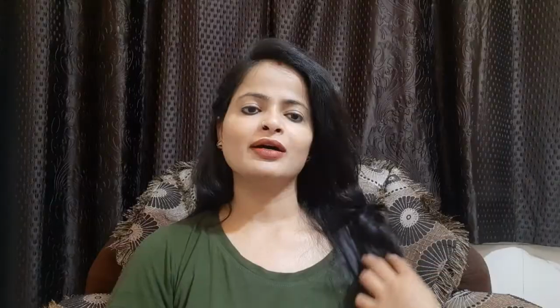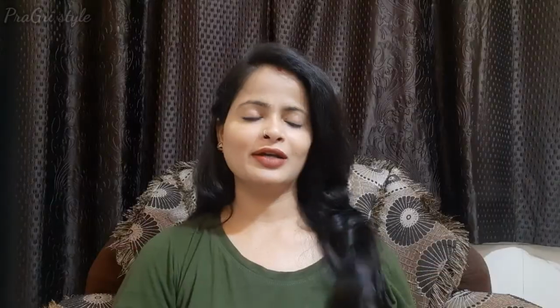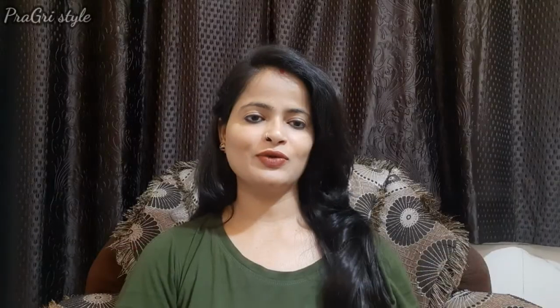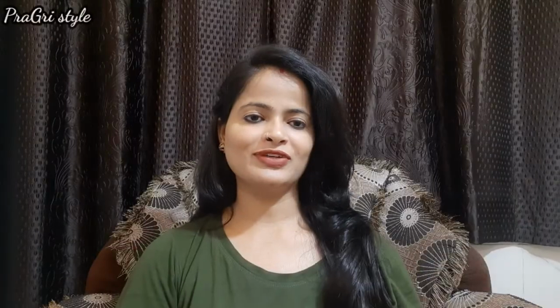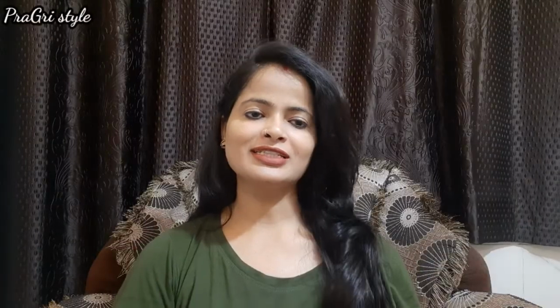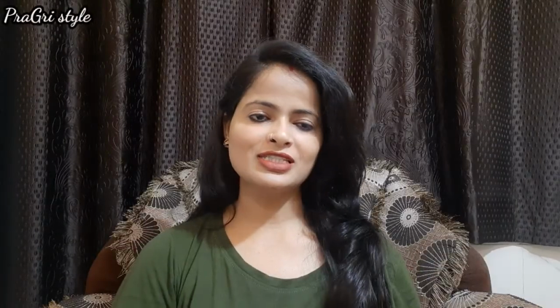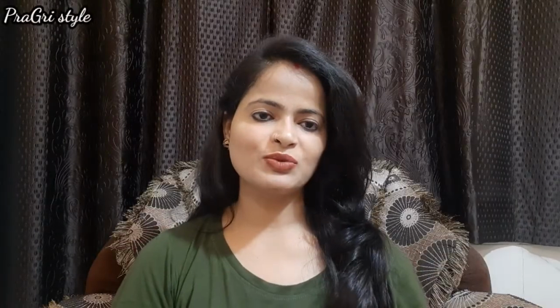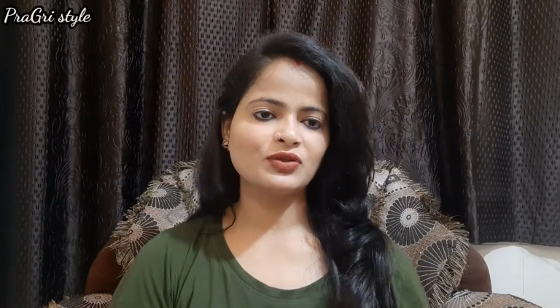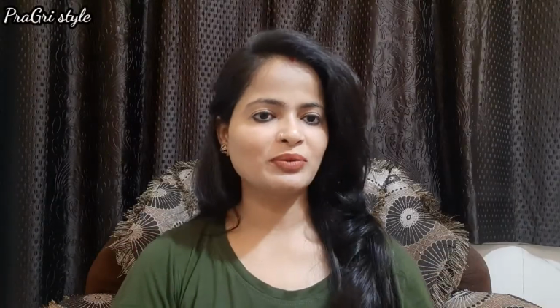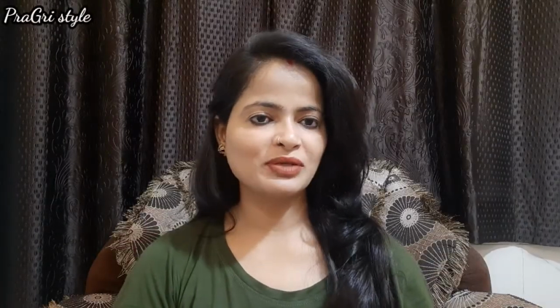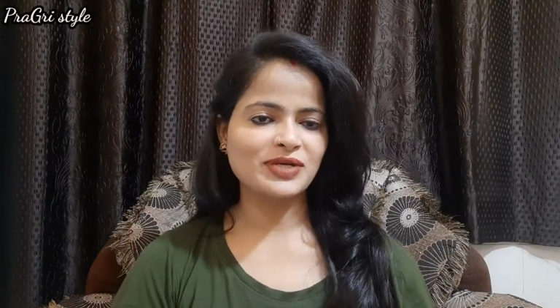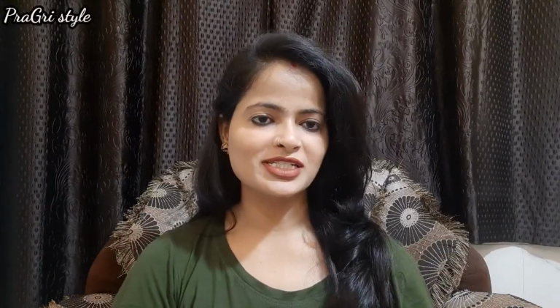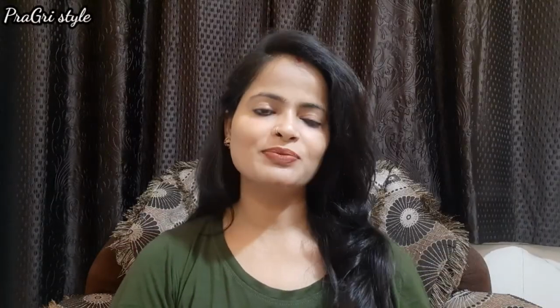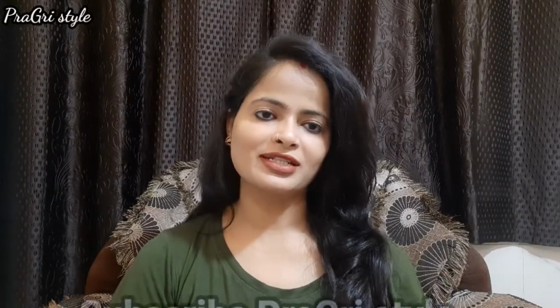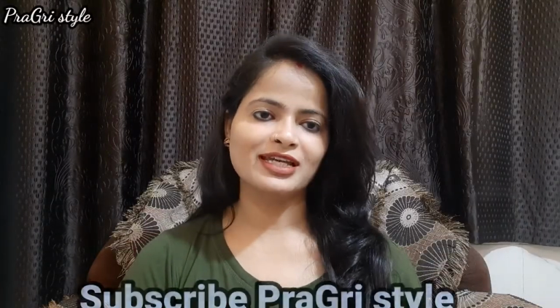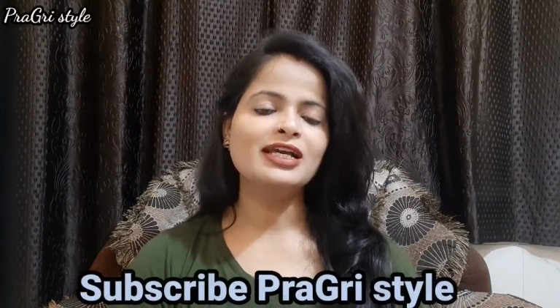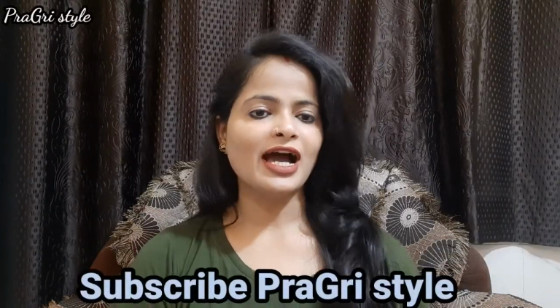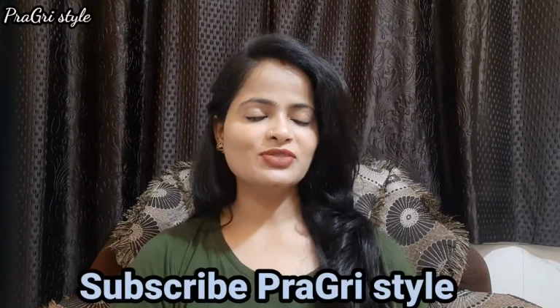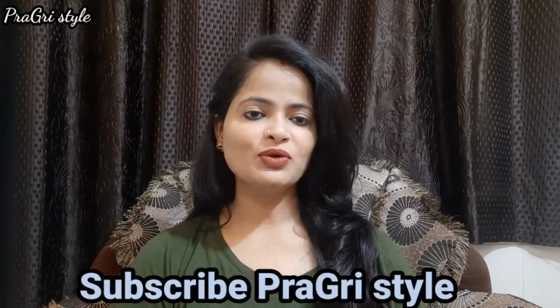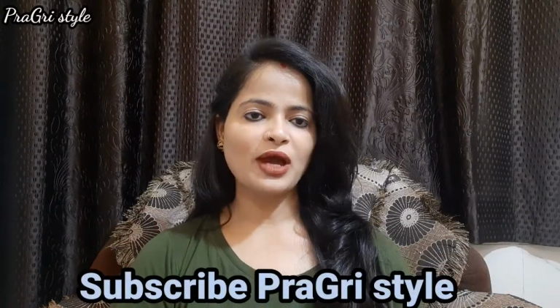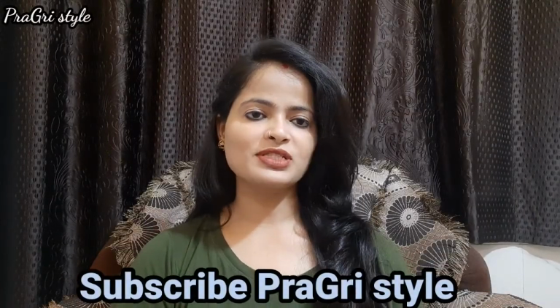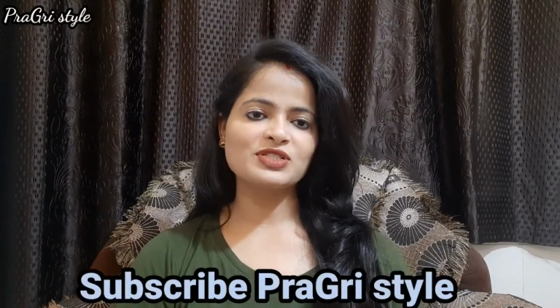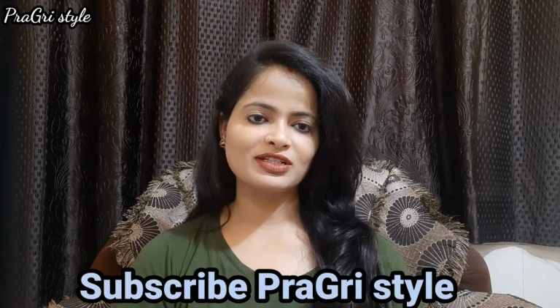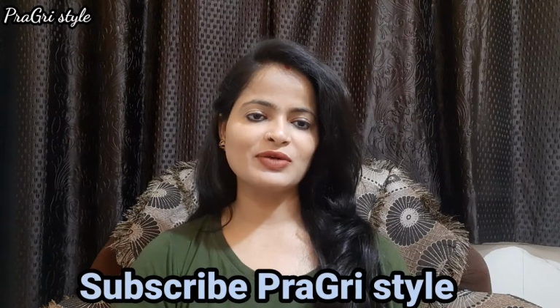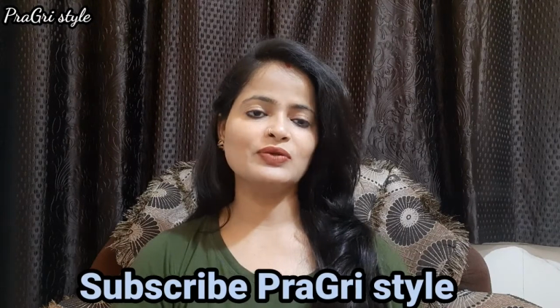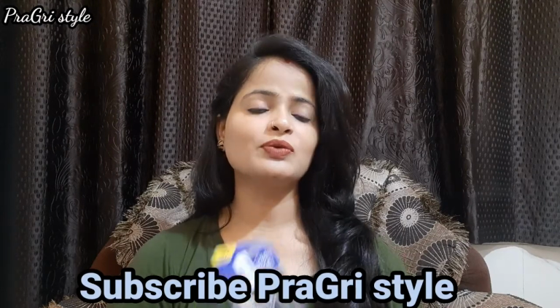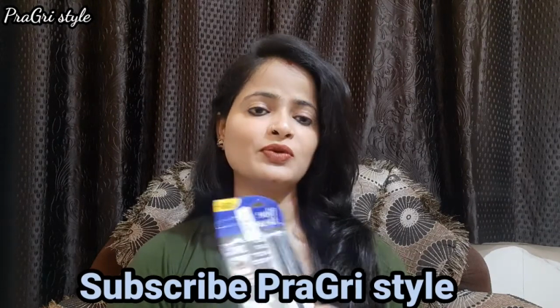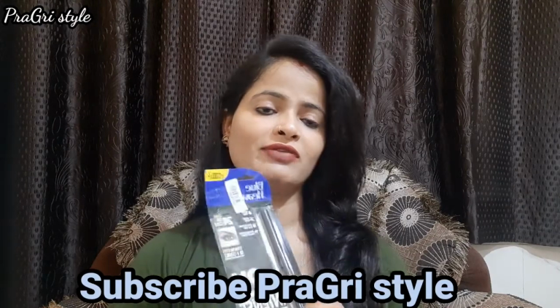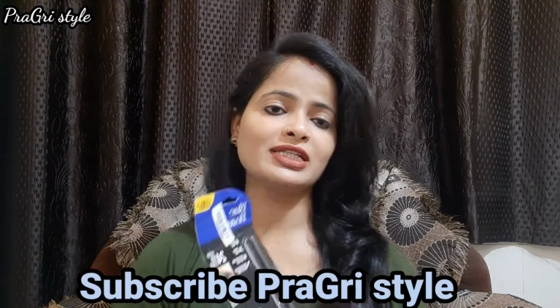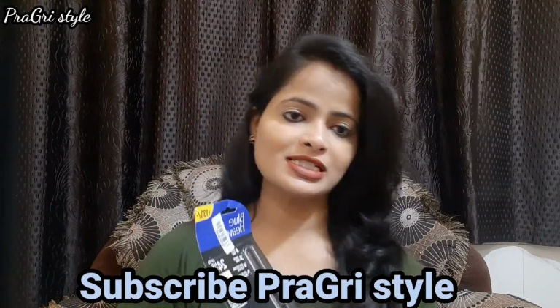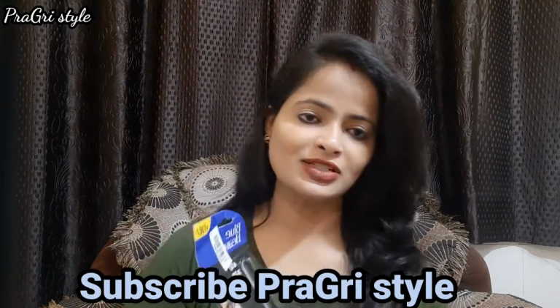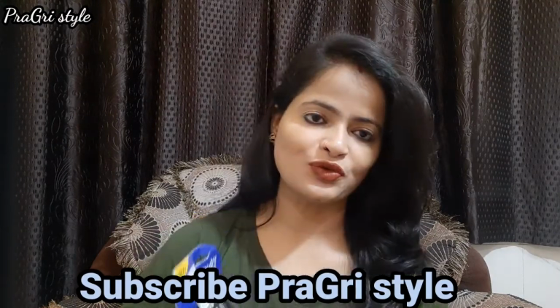Hello everyone, this is Mamta Jadon and welcome to my channel, Progress Style. In today's video, I am going to share with you a Blue Heaven Kajal review.